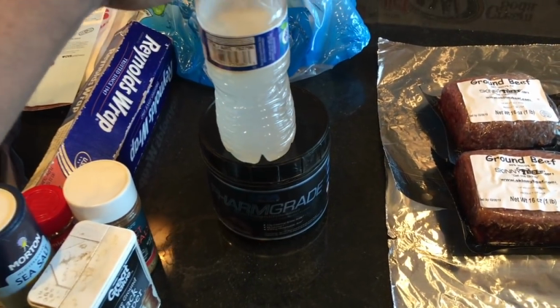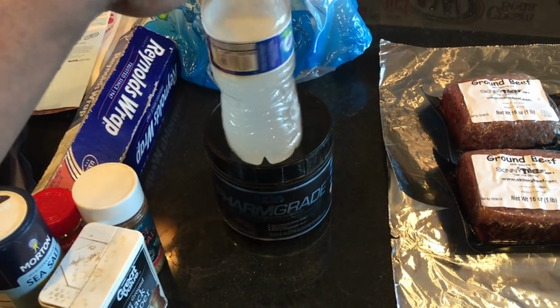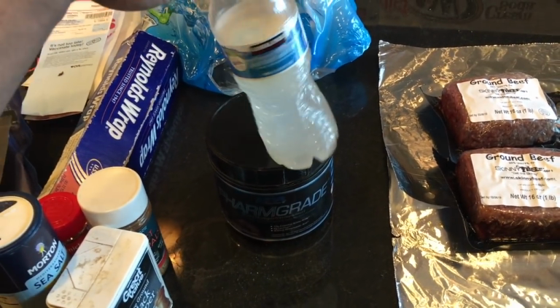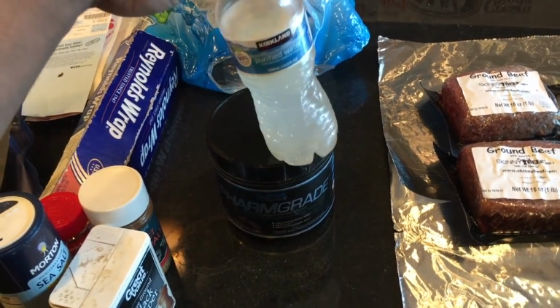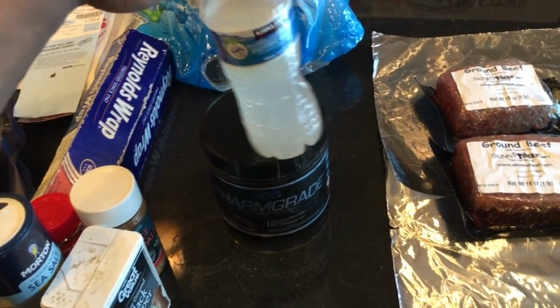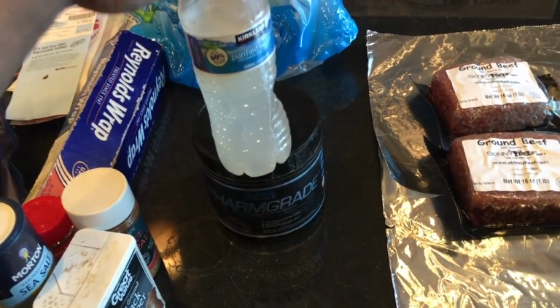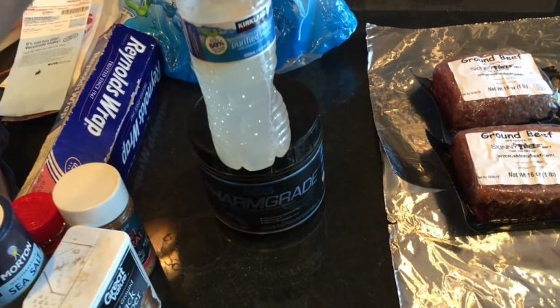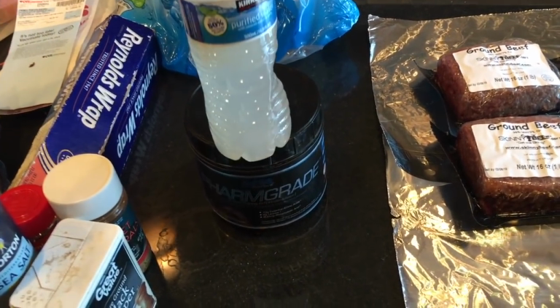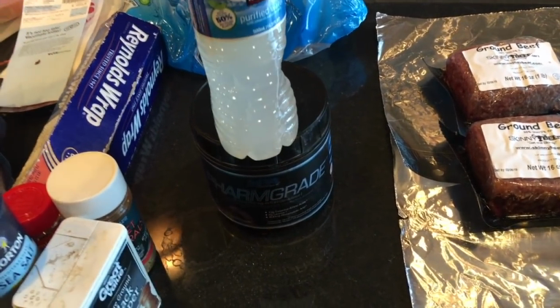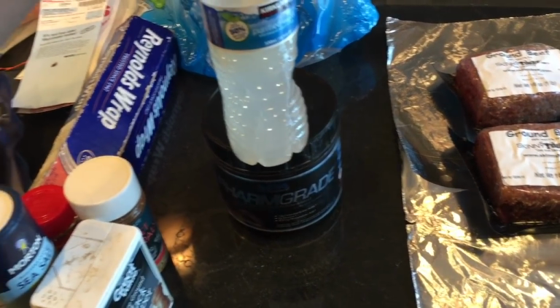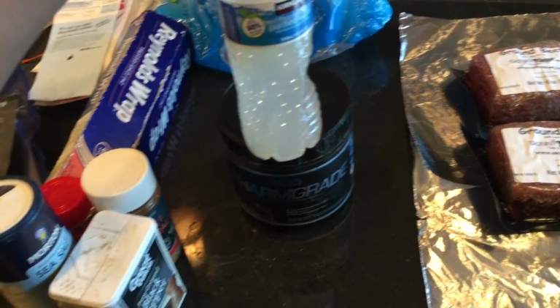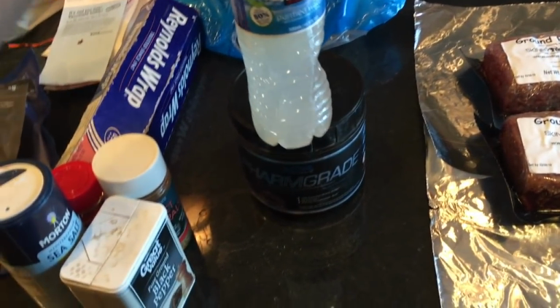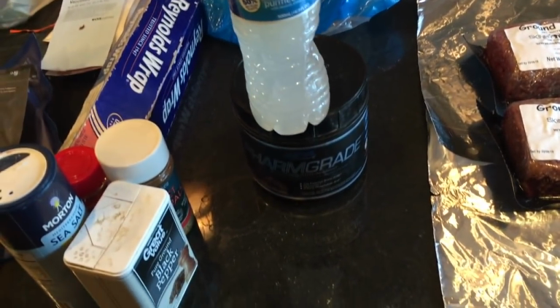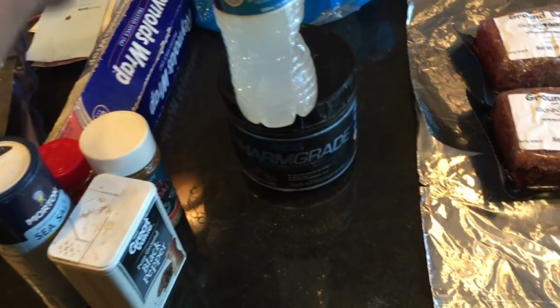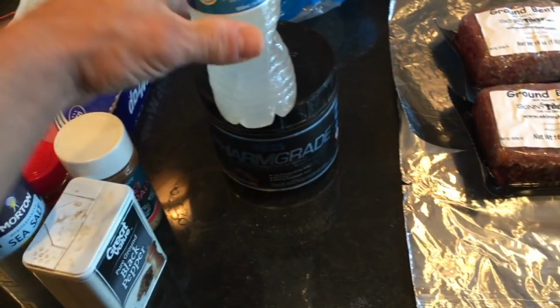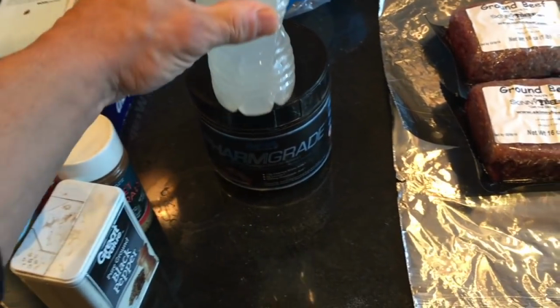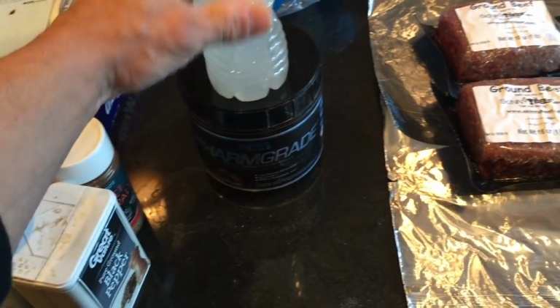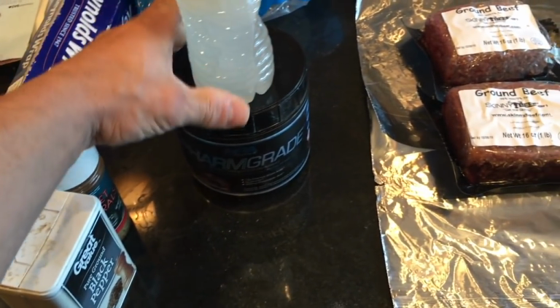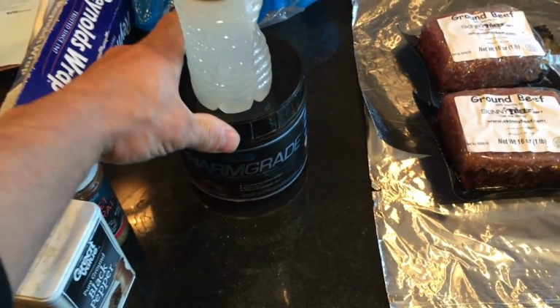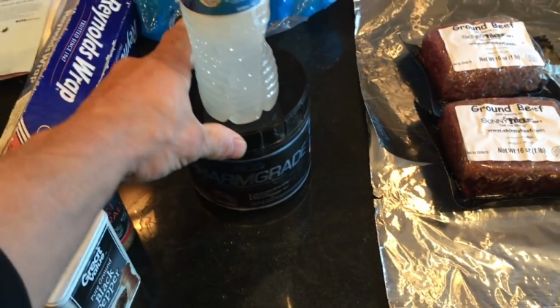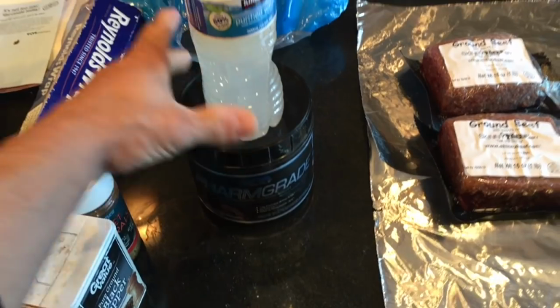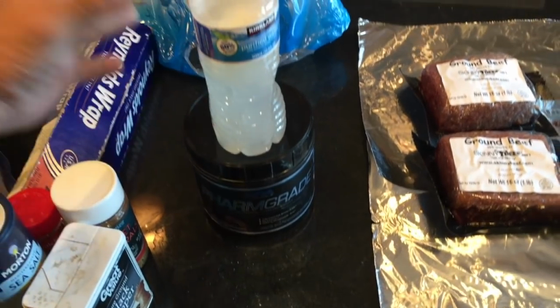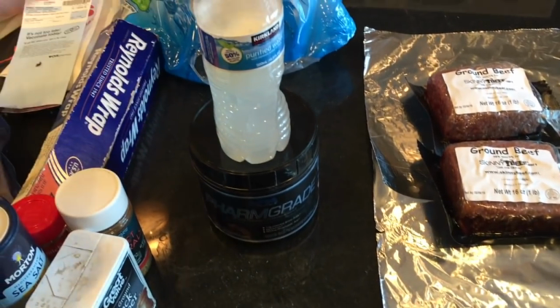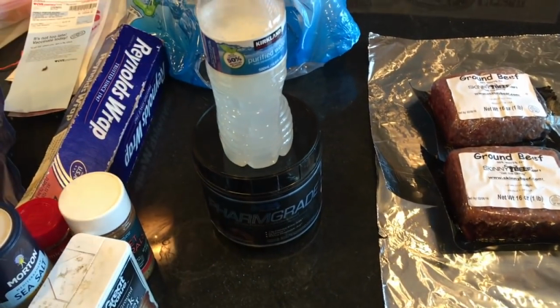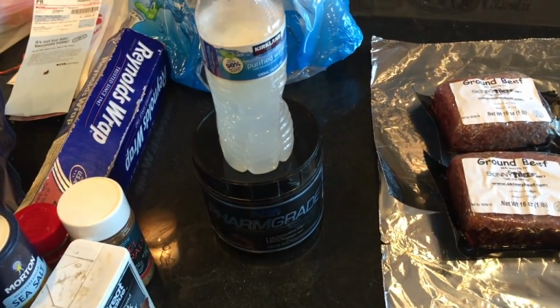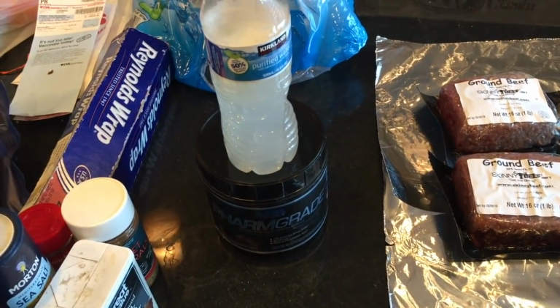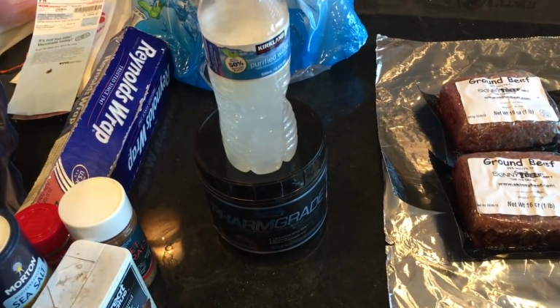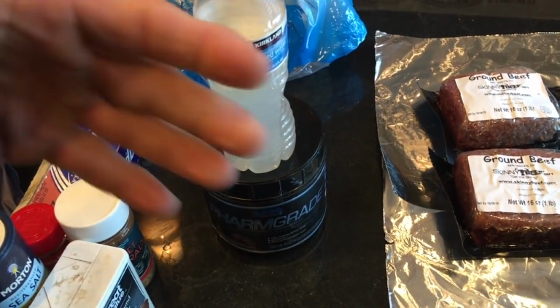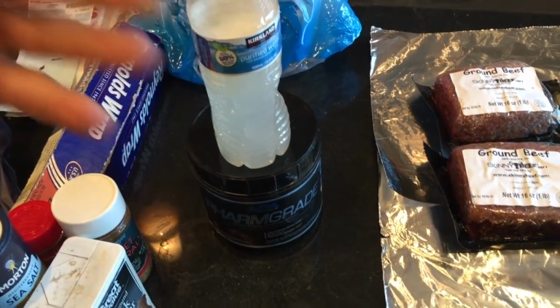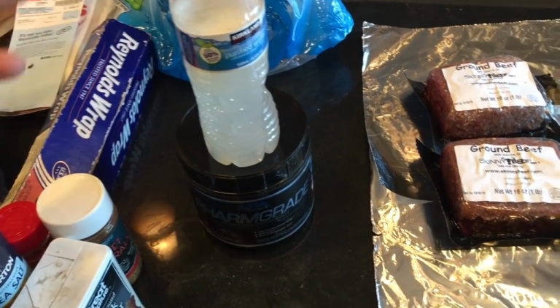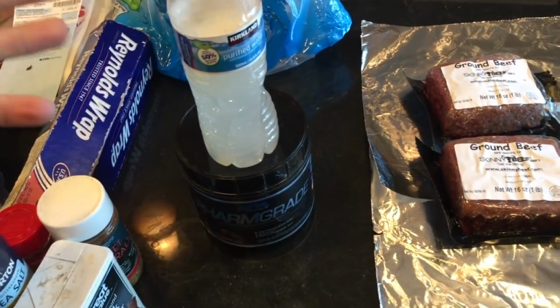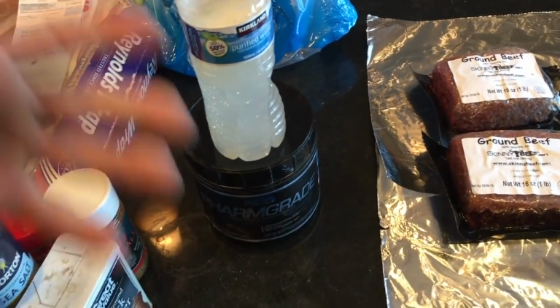It's 4 p.m., still drinking my Farm Grade essential amino acids — fasted, just hydrating.